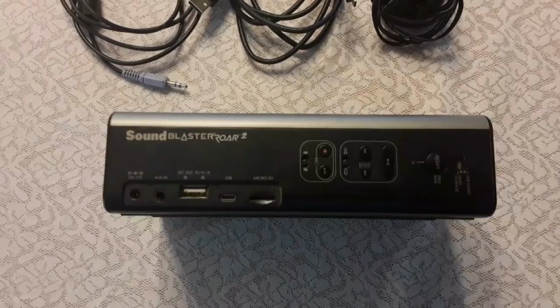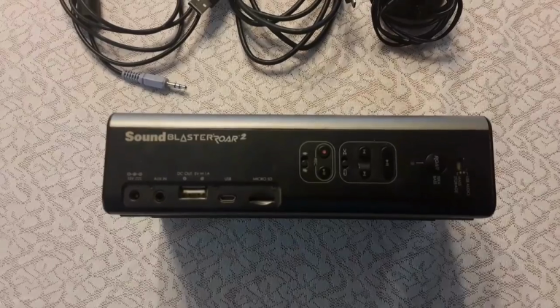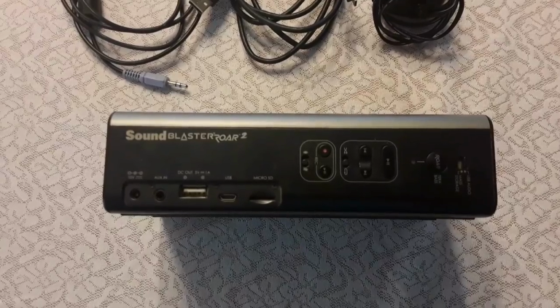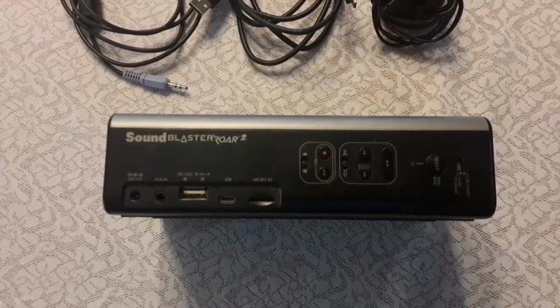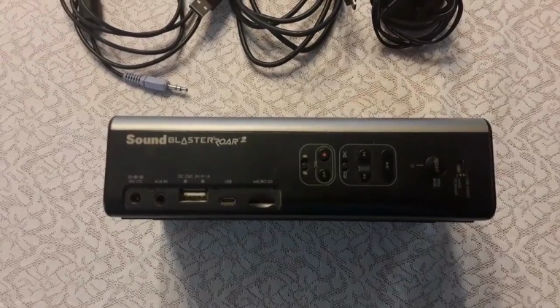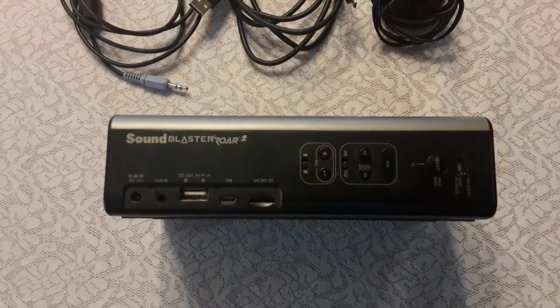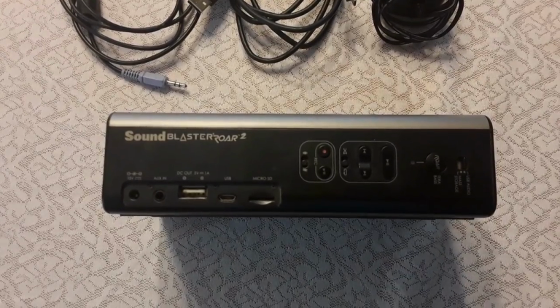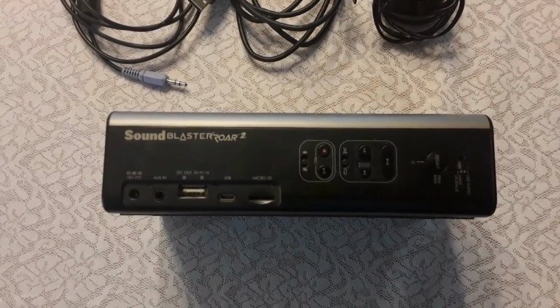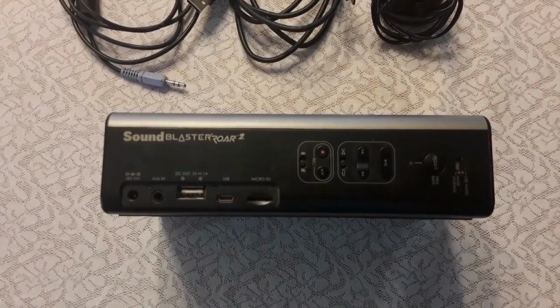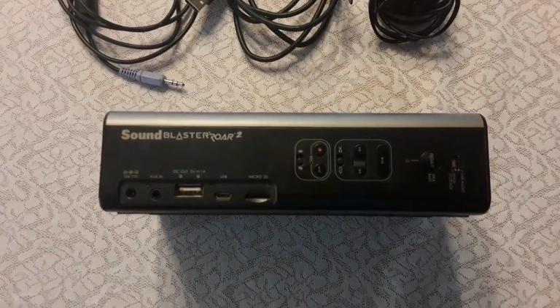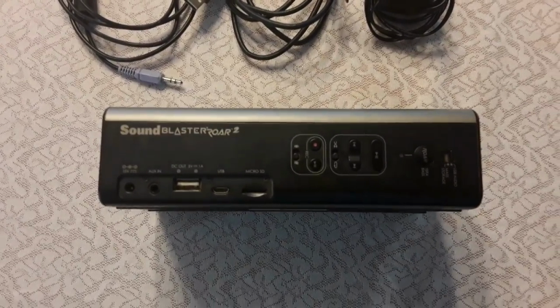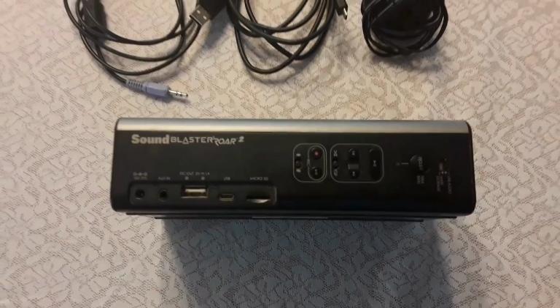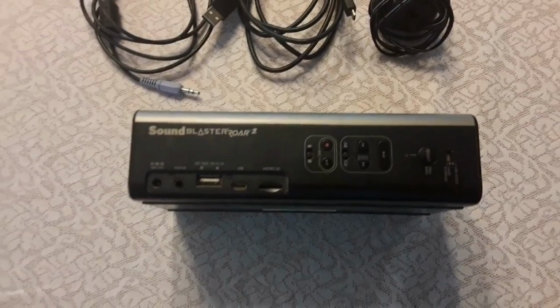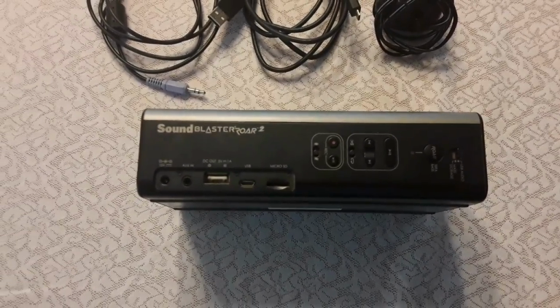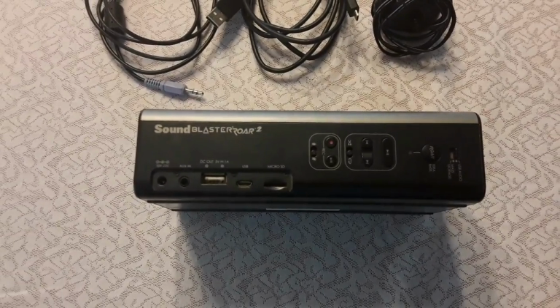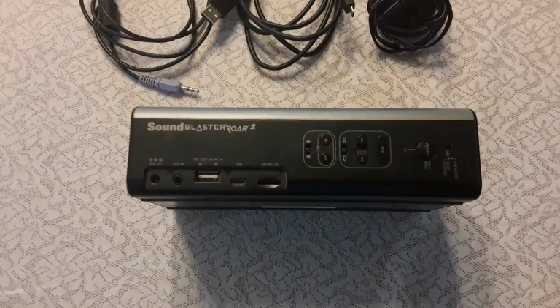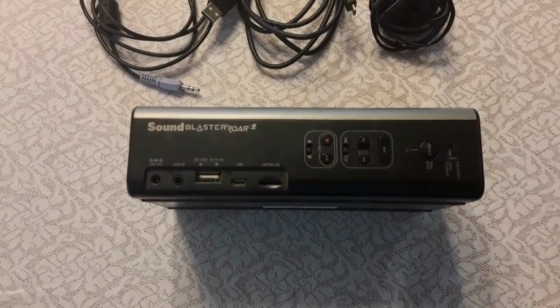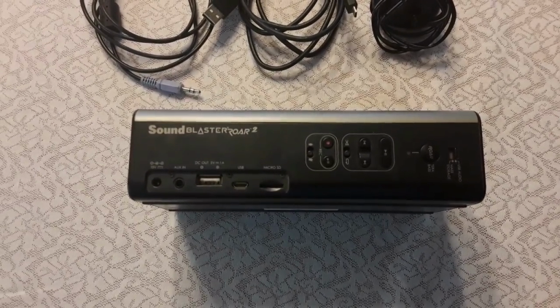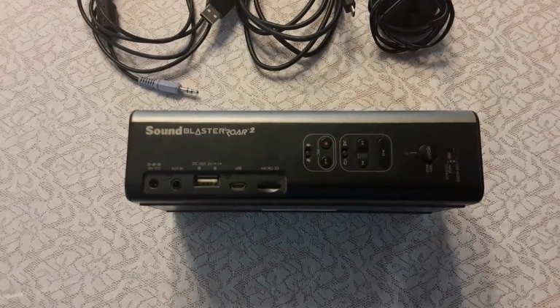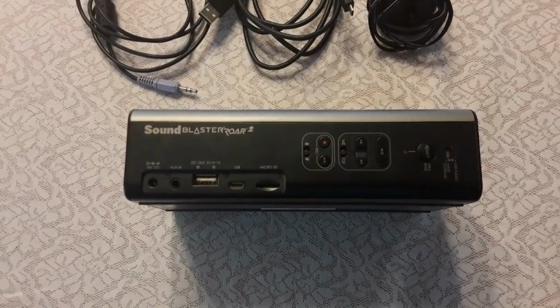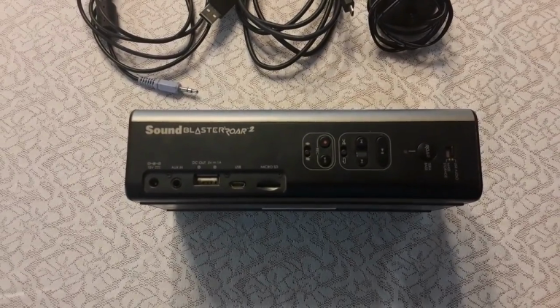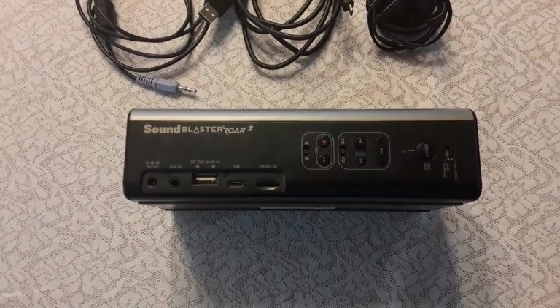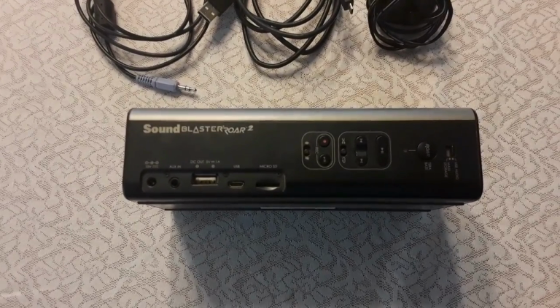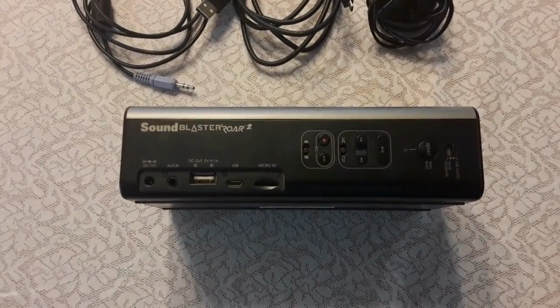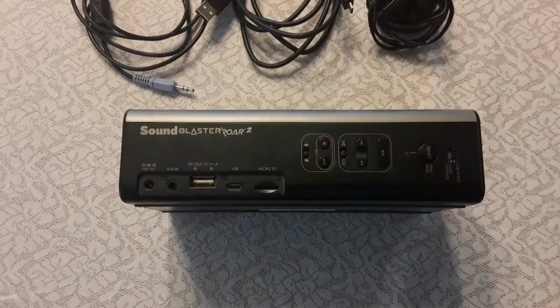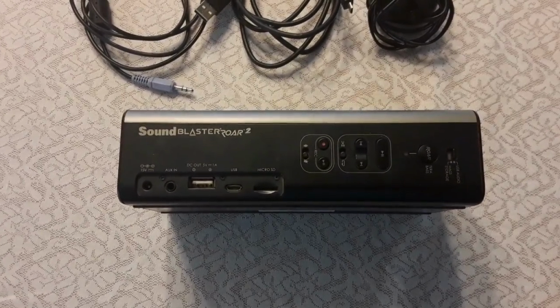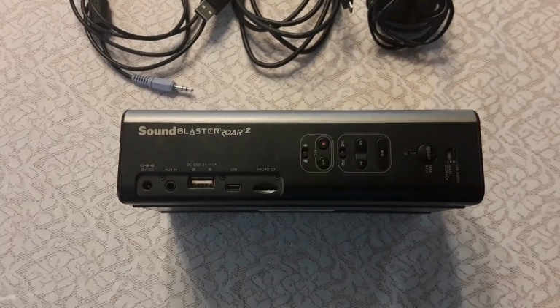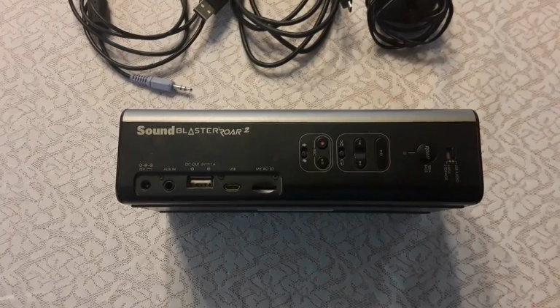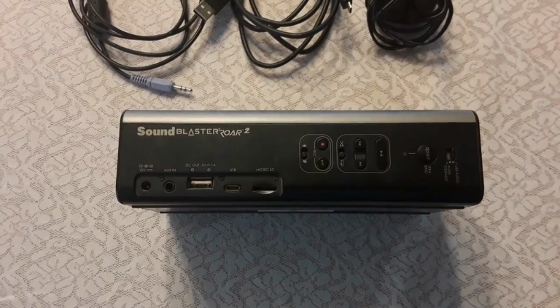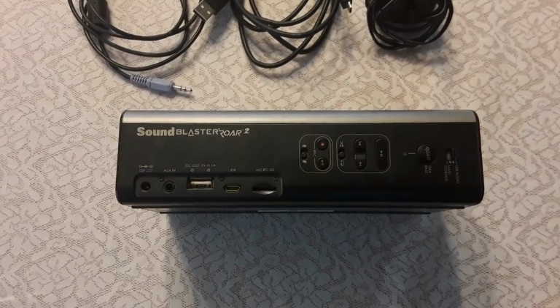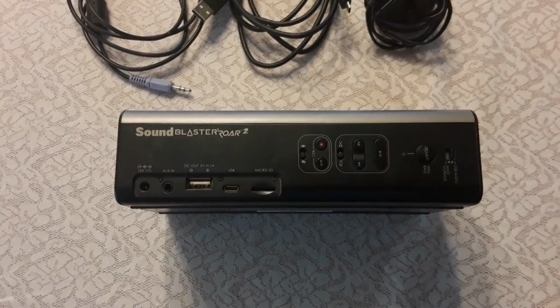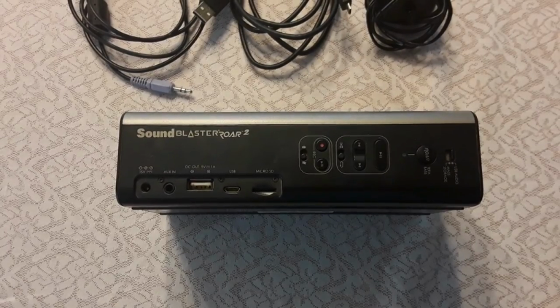On the front of the device we have the power button, volume up and down, Bluetooth pair, record light, battery lights, and NFC. On top we have the power input, the auxiliary input, the DC out for charging phones, and the USB-C connector.